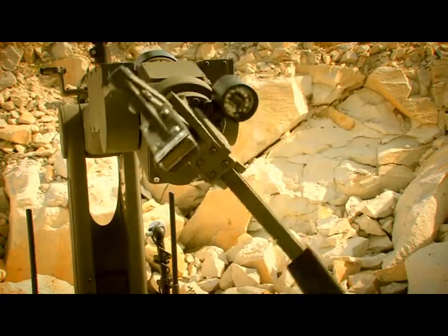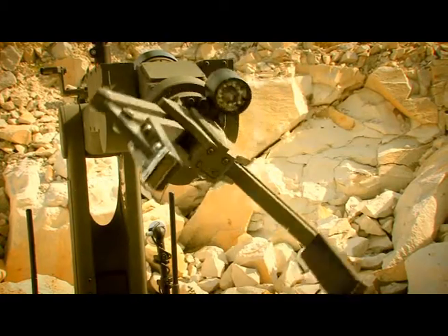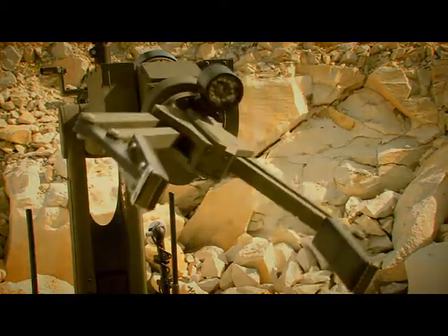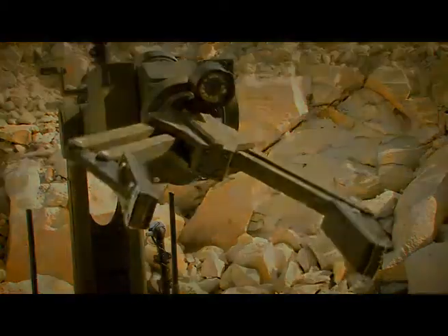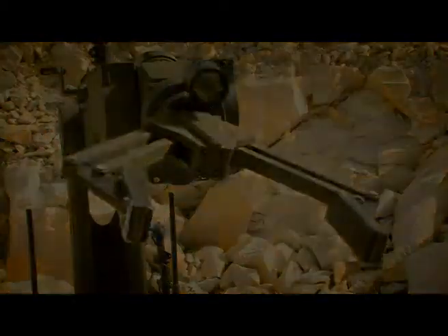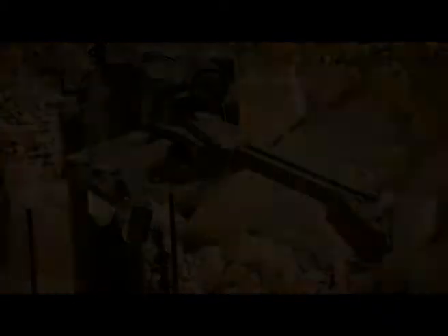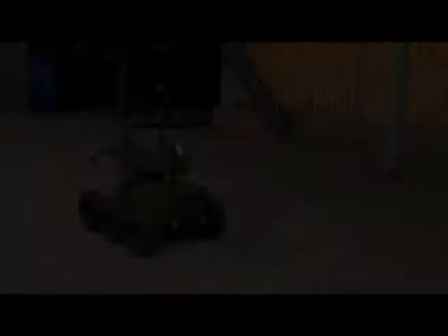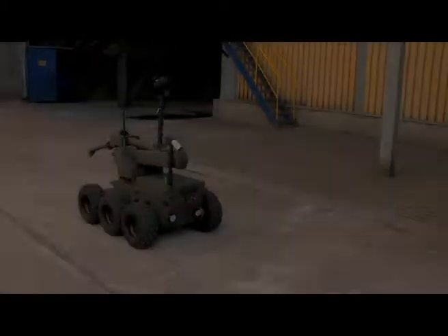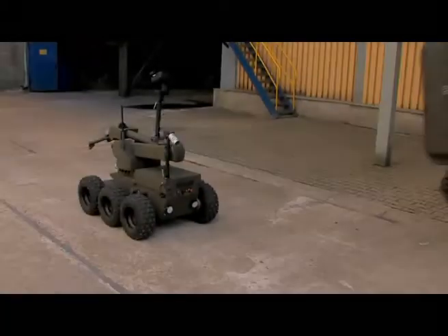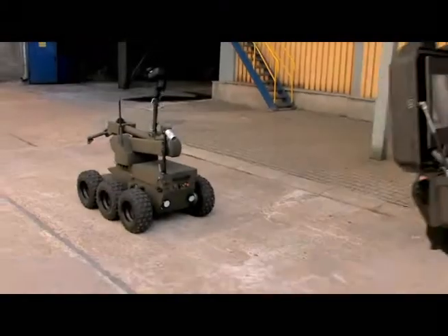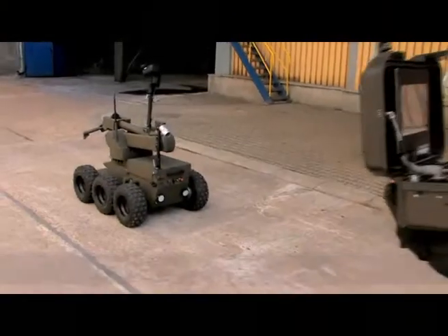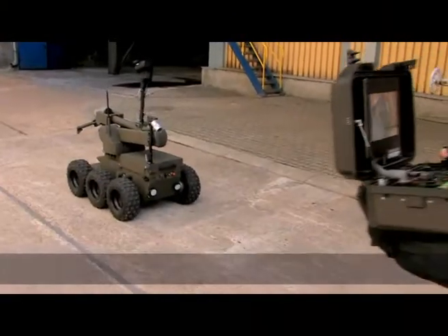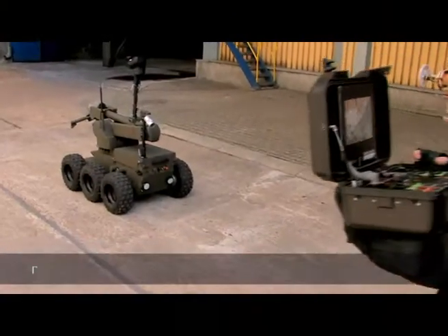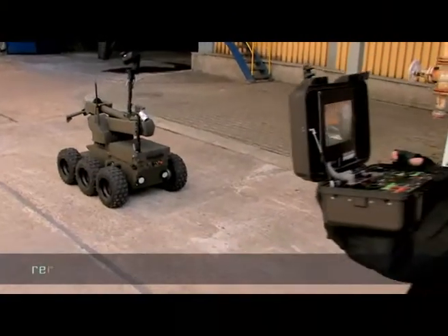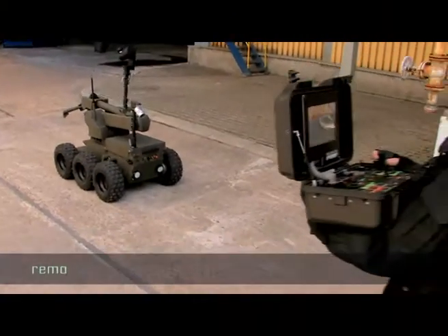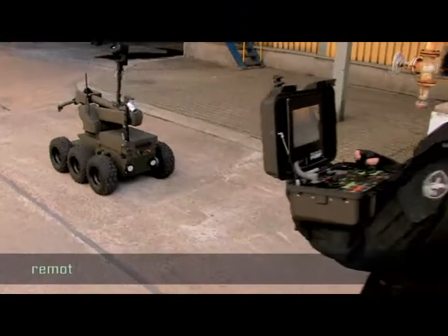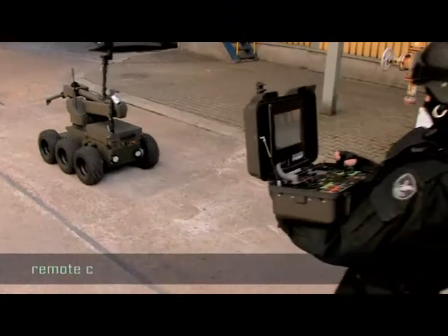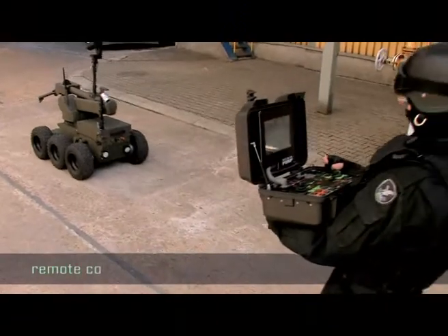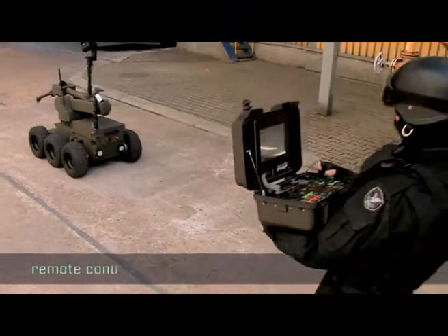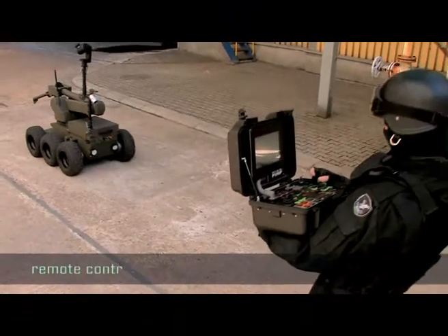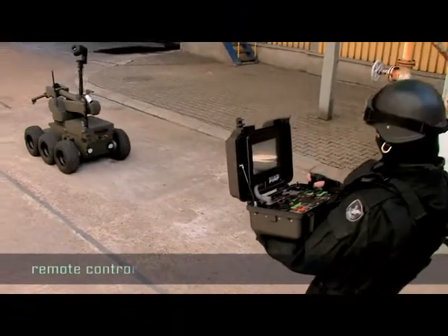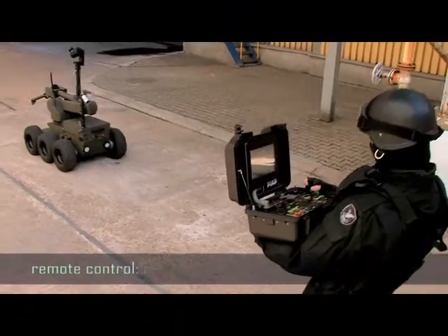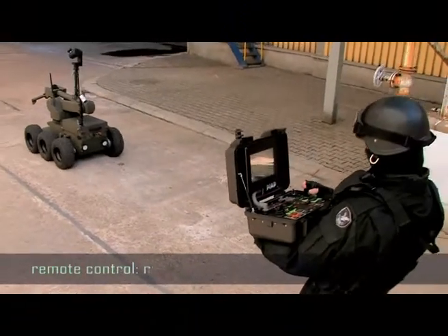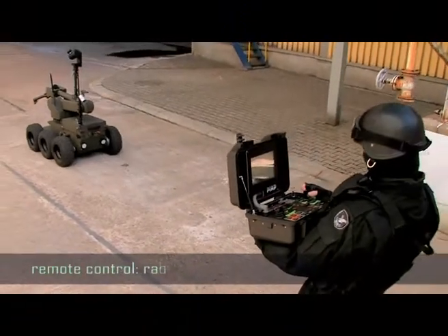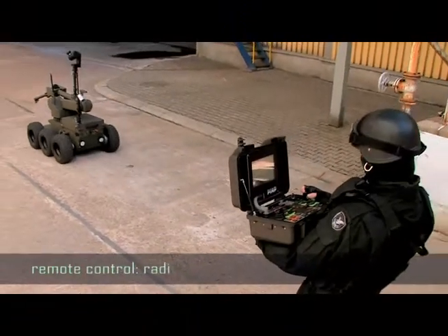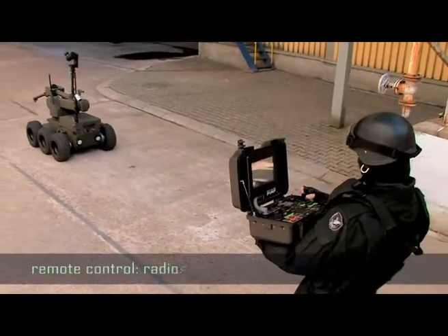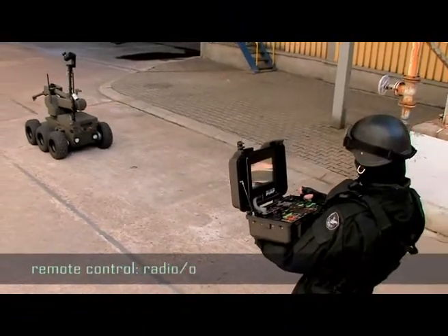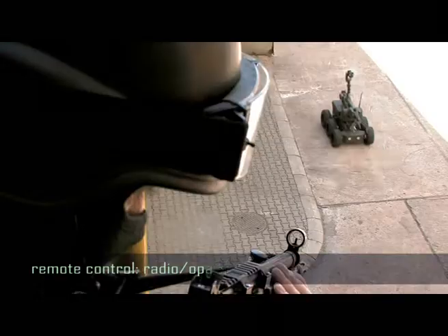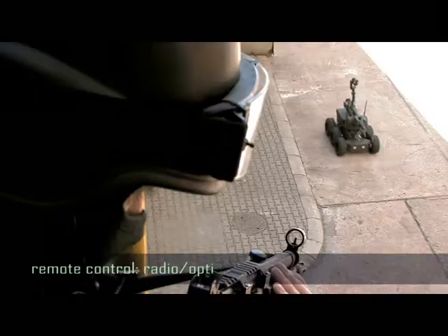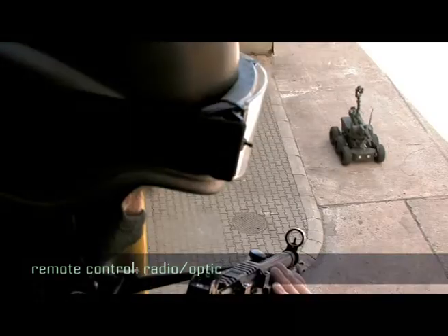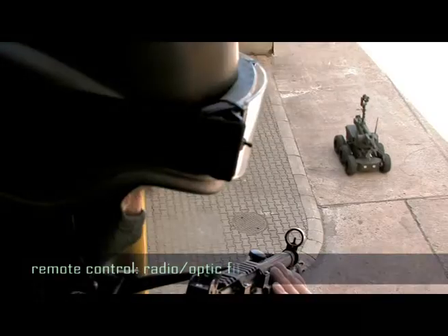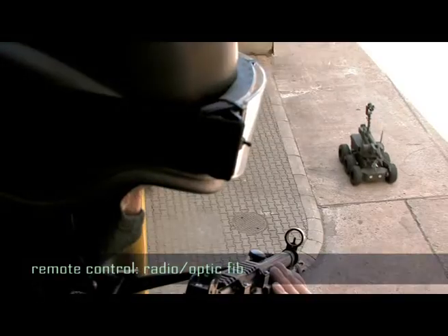The robot is controlled via wireless or fibre optic transmission.